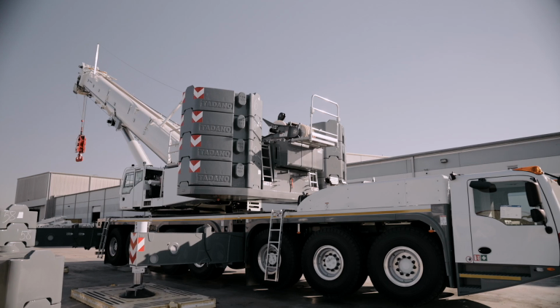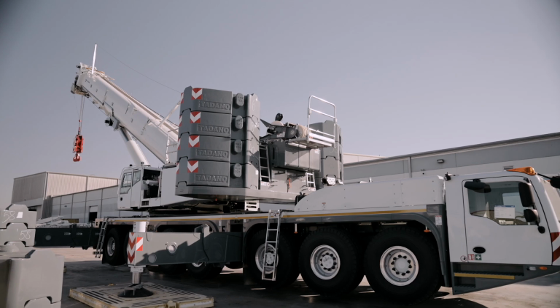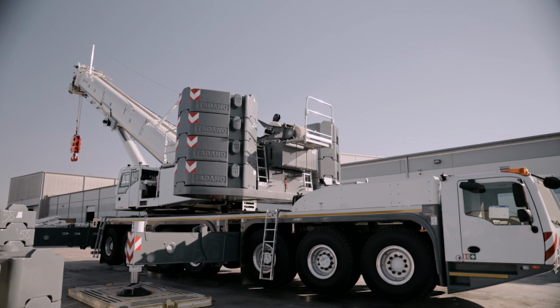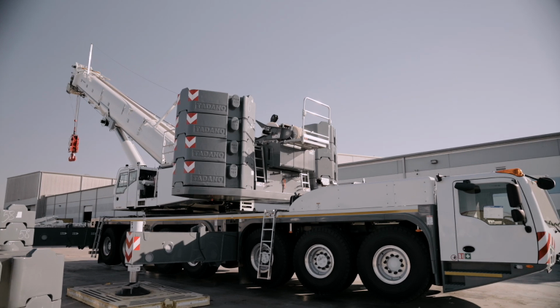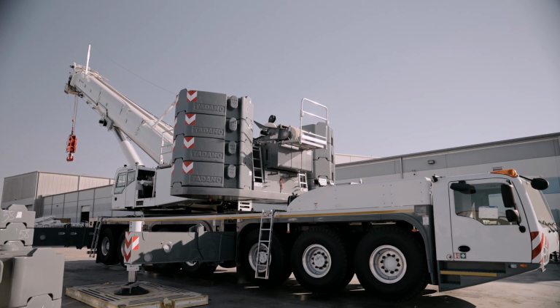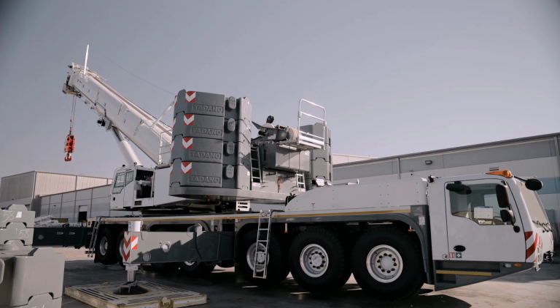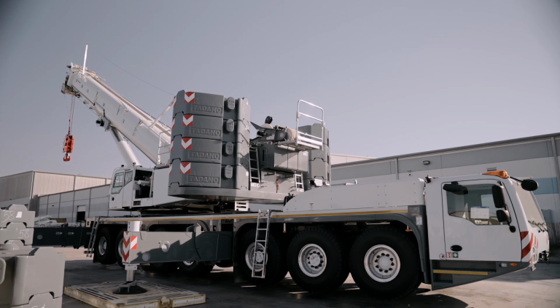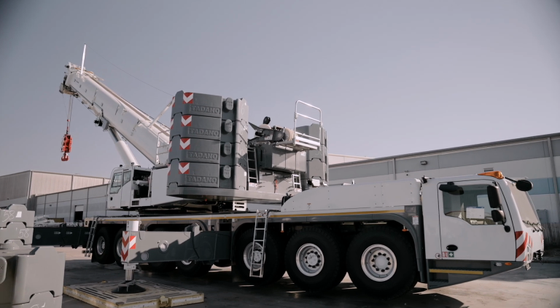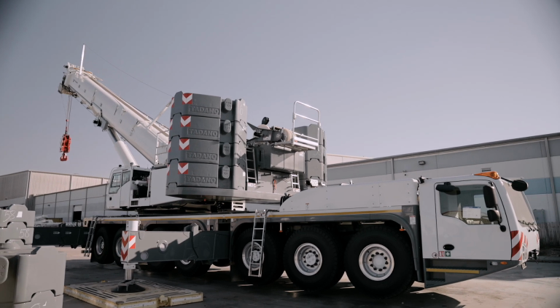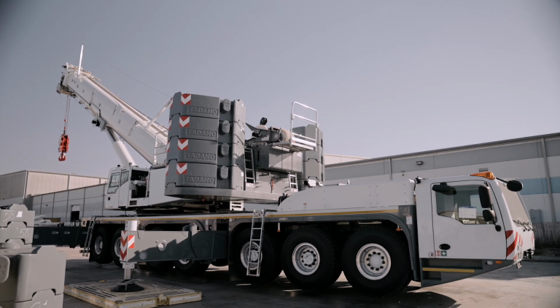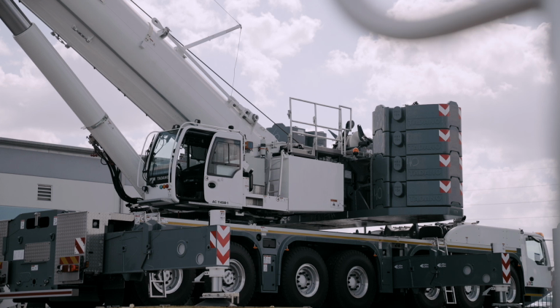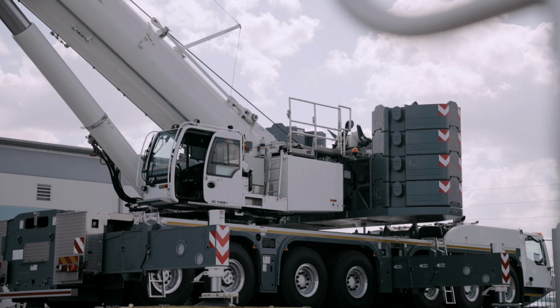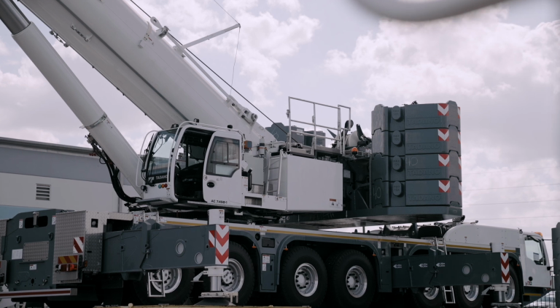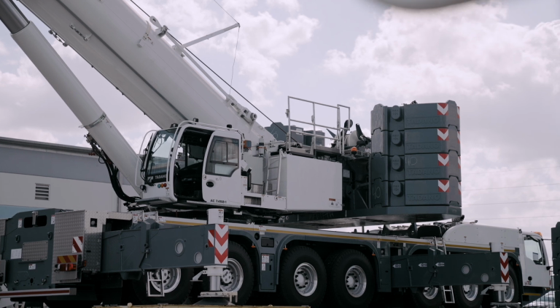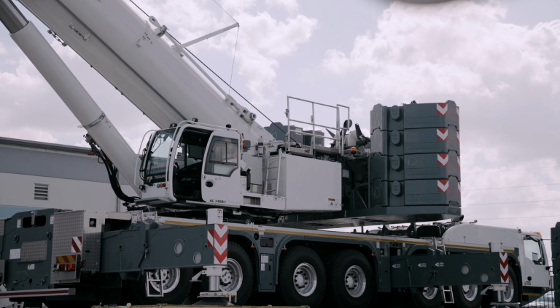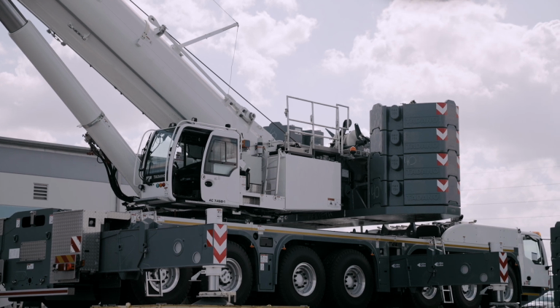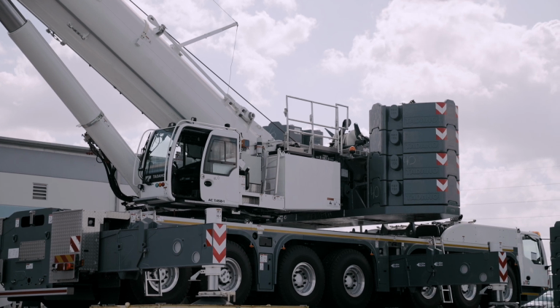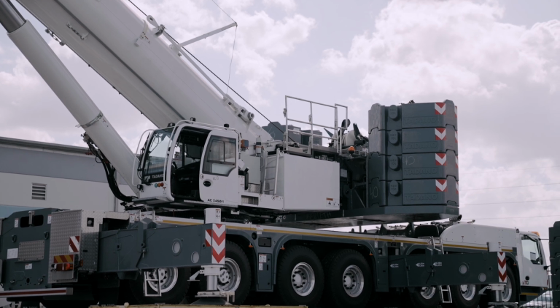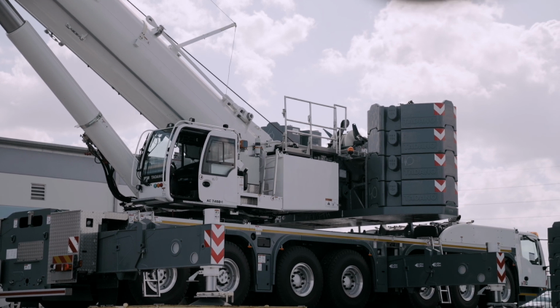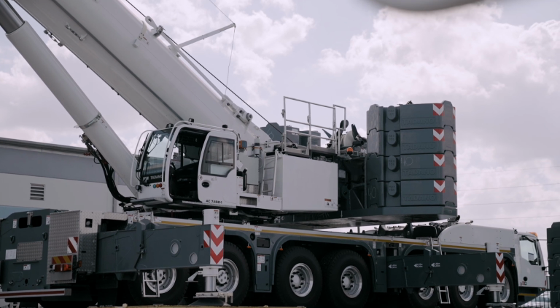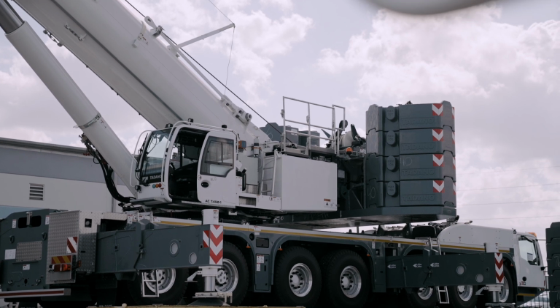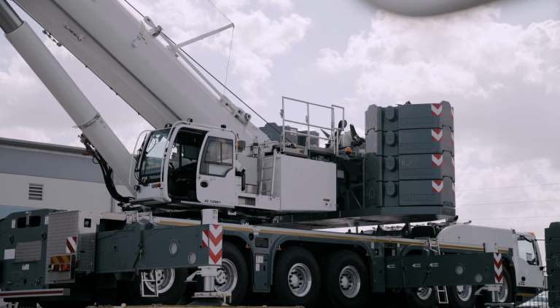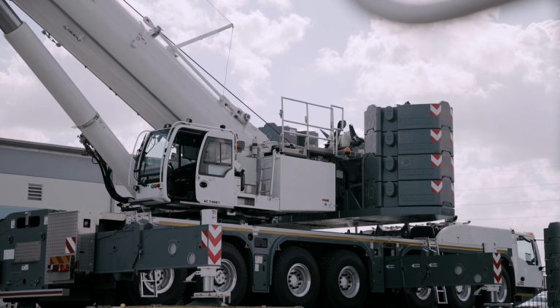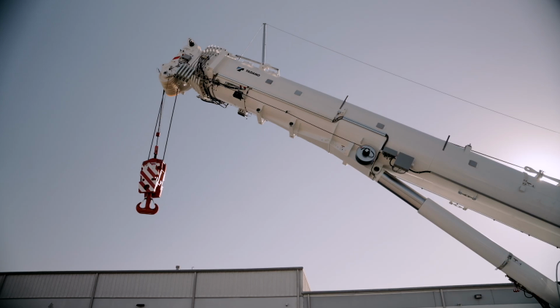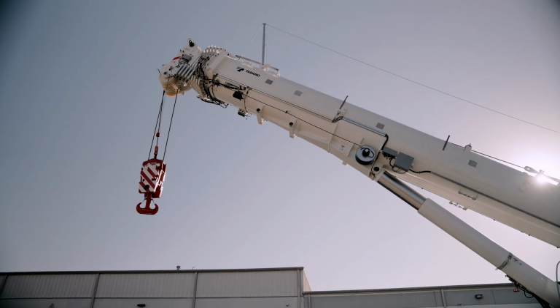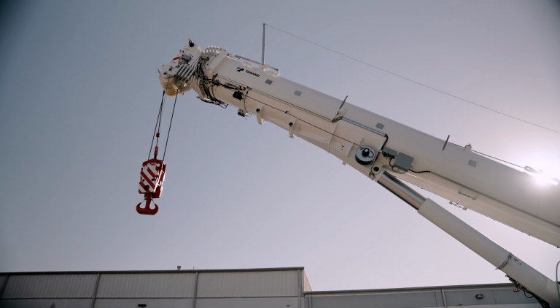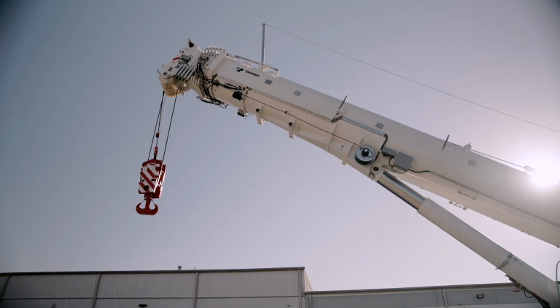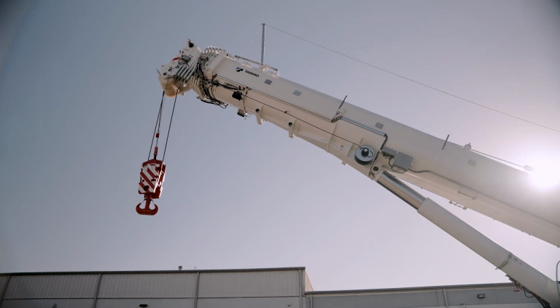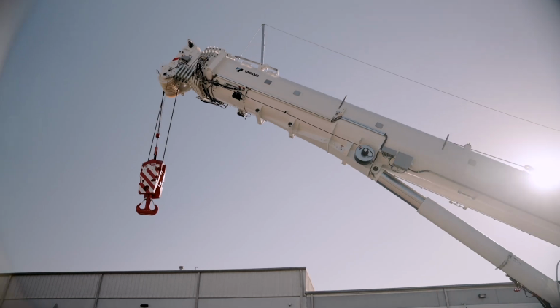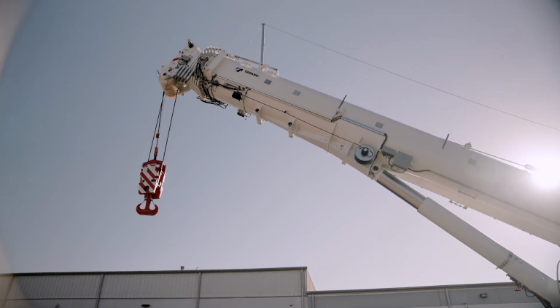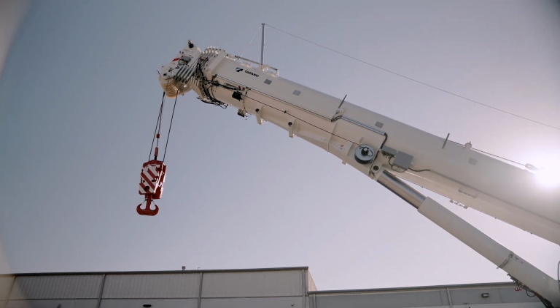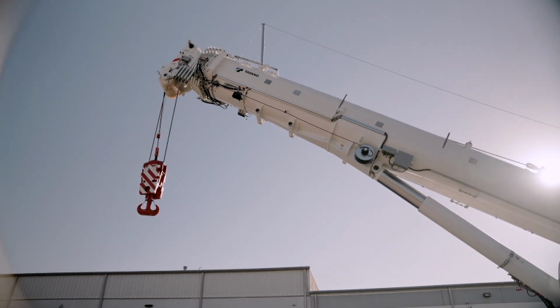The transmission has a turbo retarder clutch. It's seven axles with four axles driven, all-wheel steer, and all-wheel disc brakes.